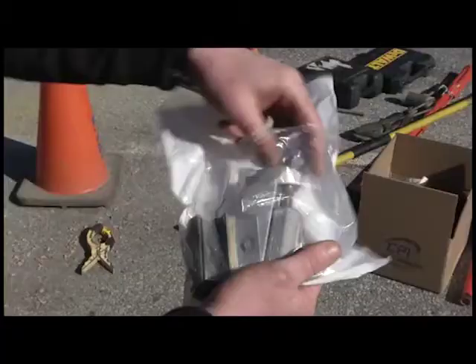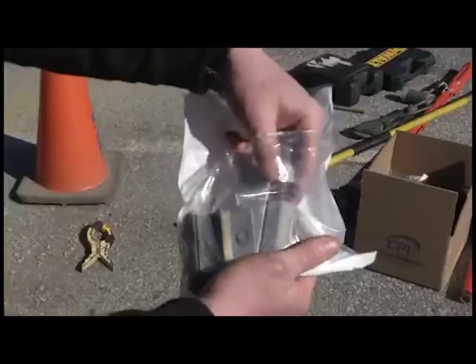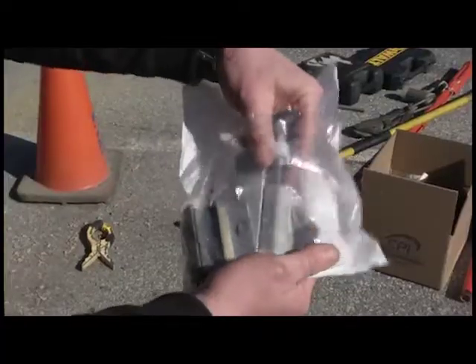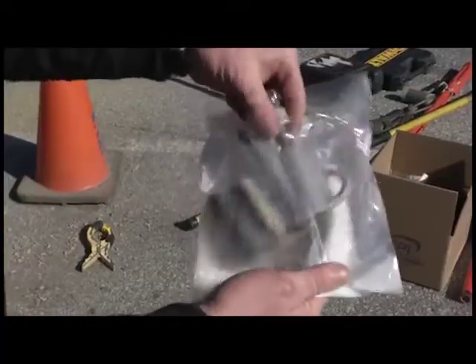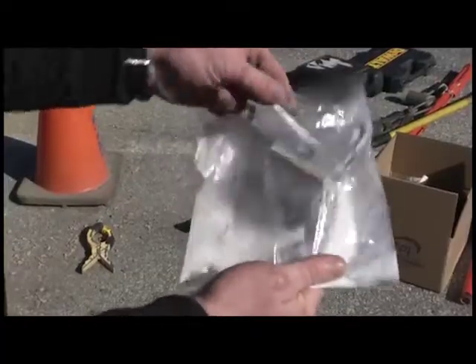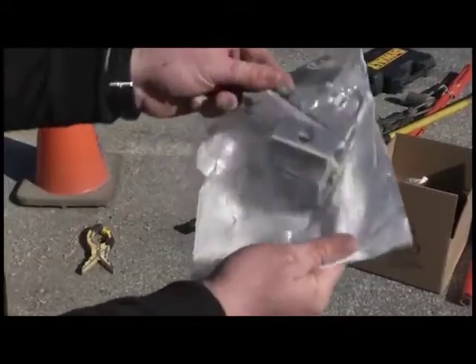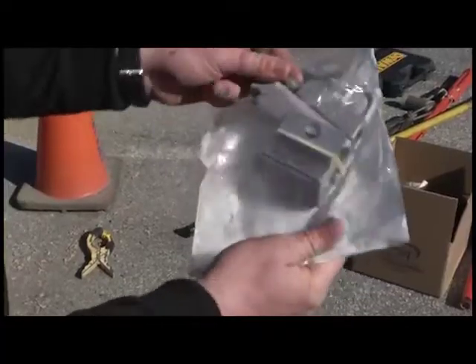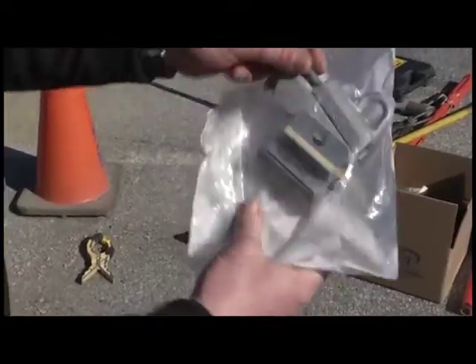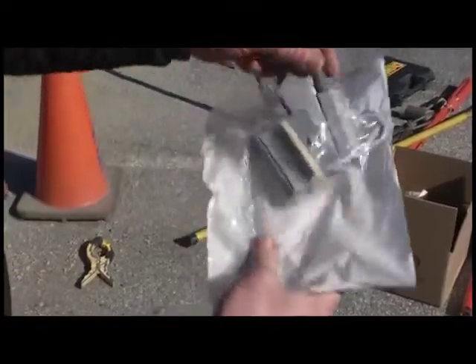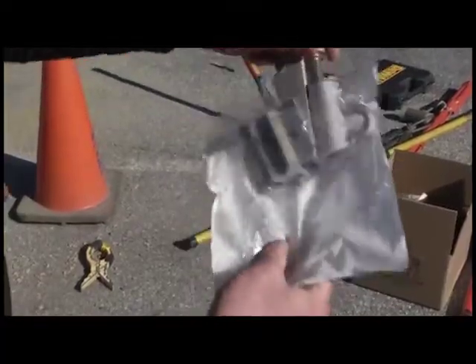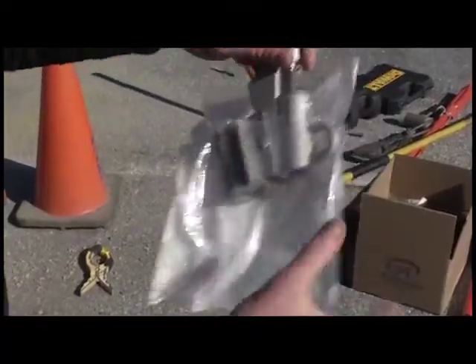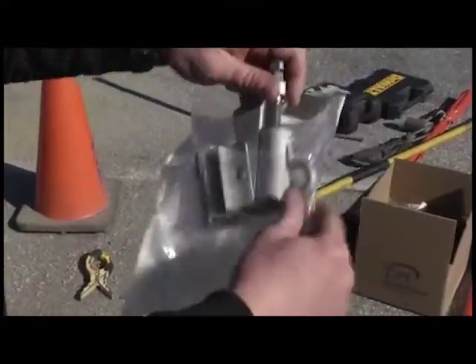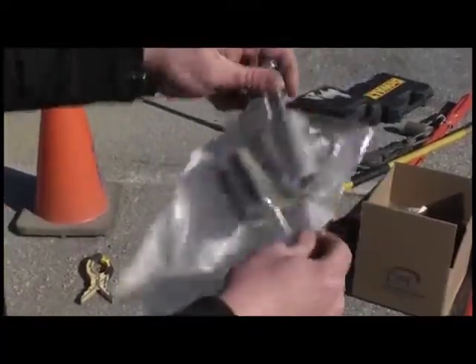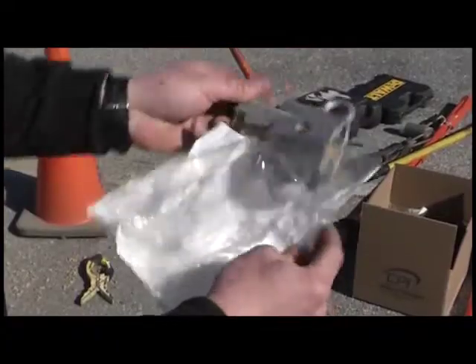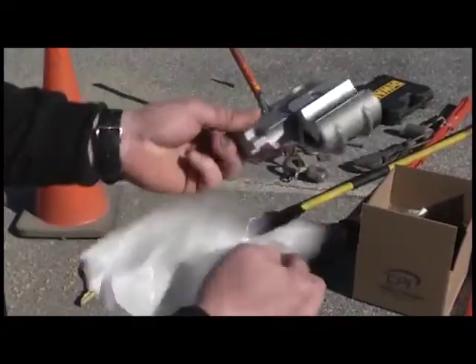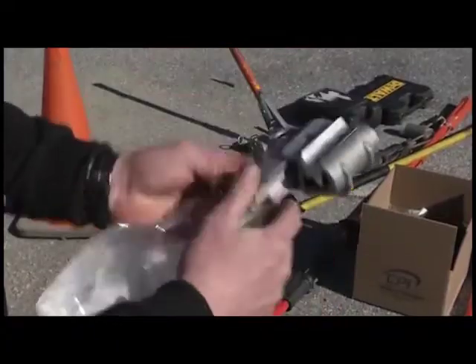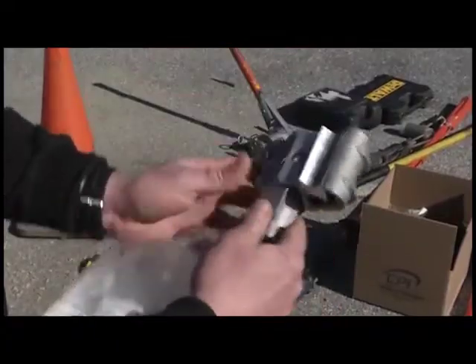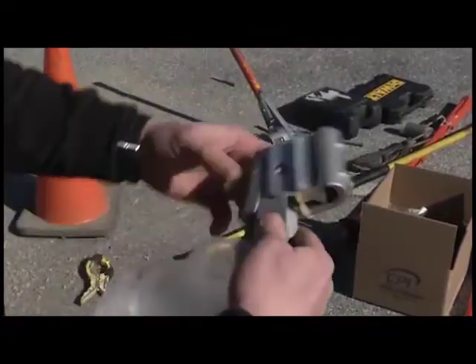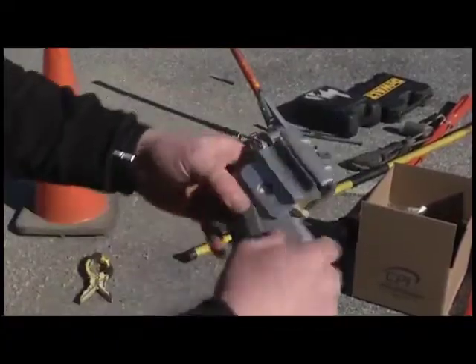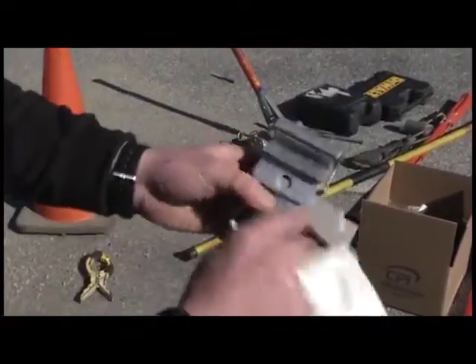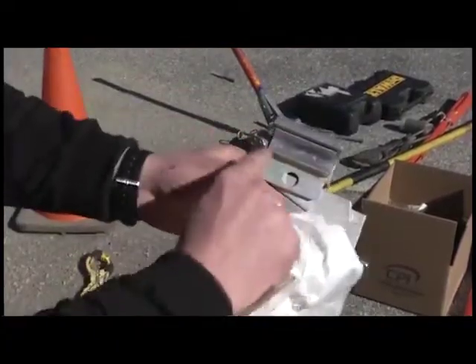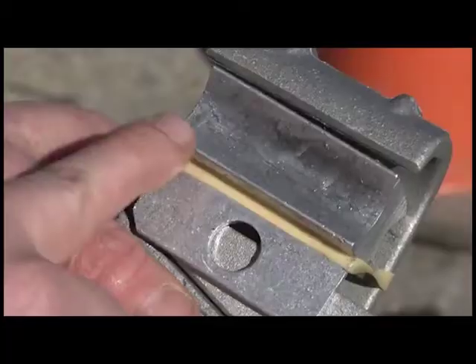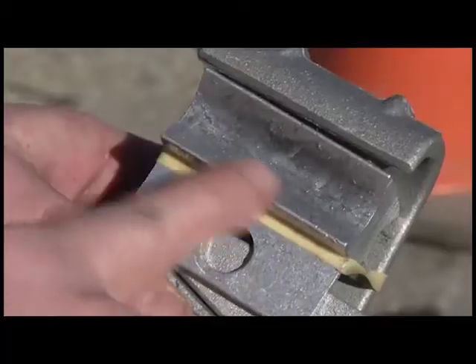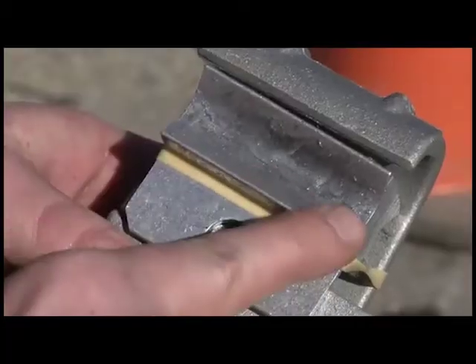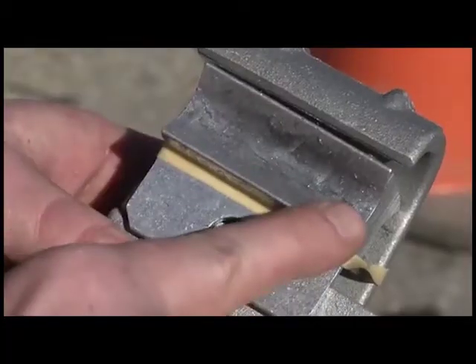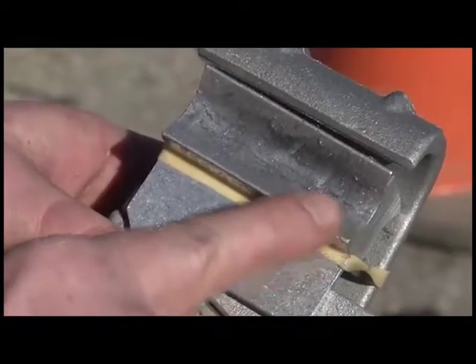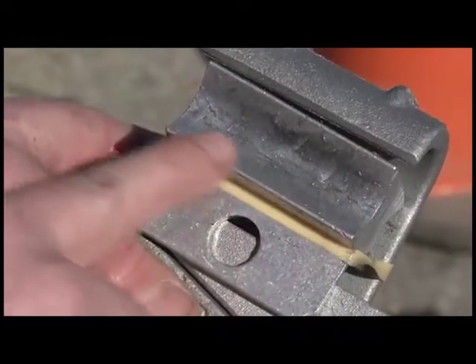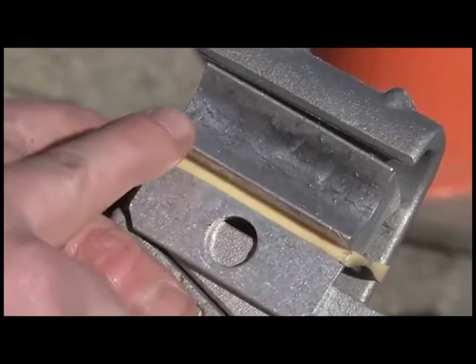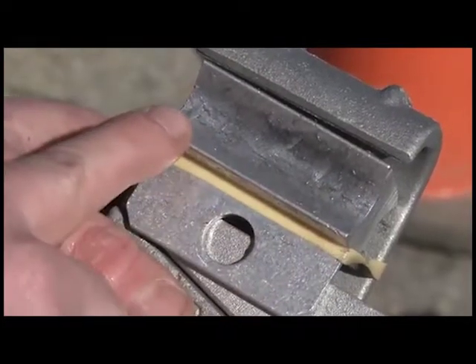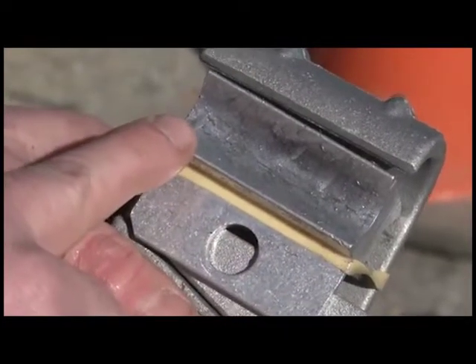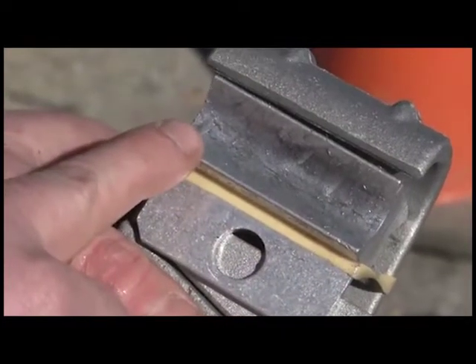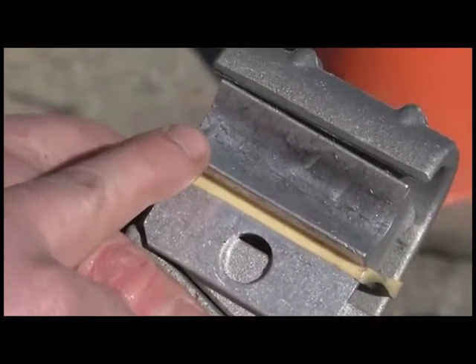When you open the package, the connector is ready to install as it comes factory installed with grit corrosion inhibitor grease for your application.